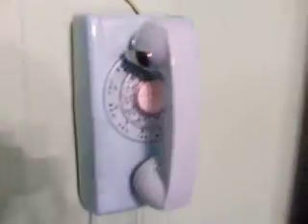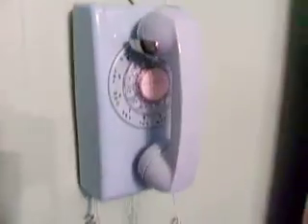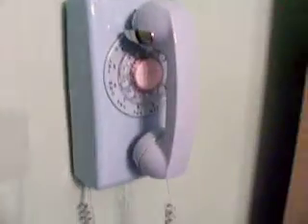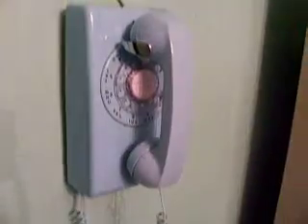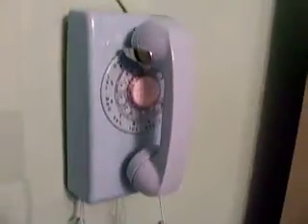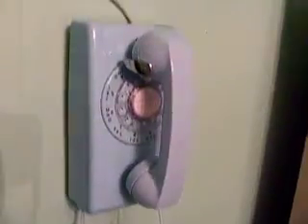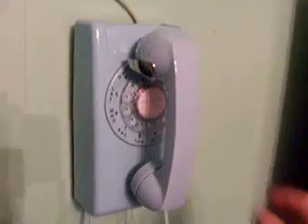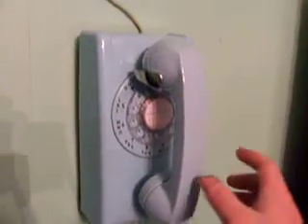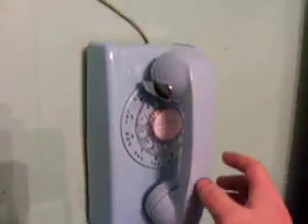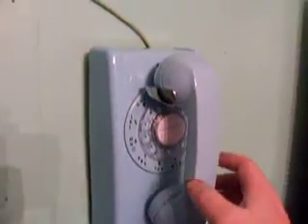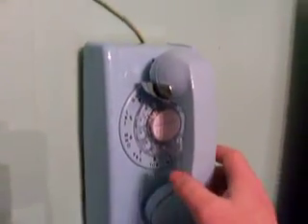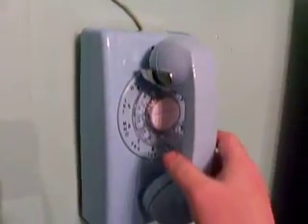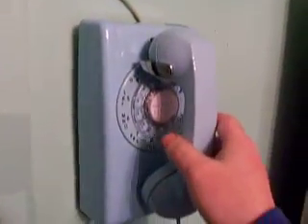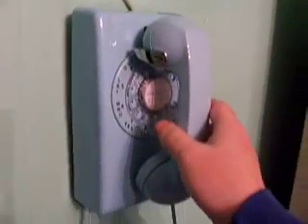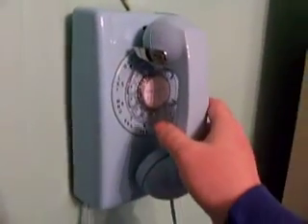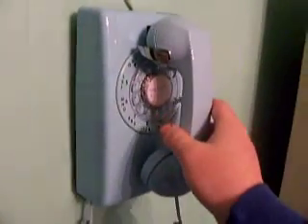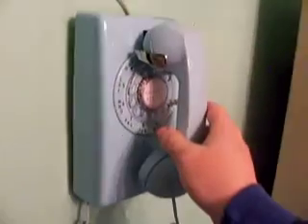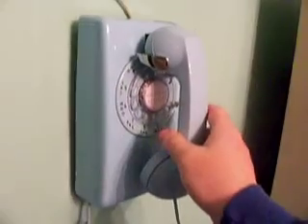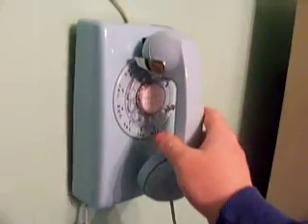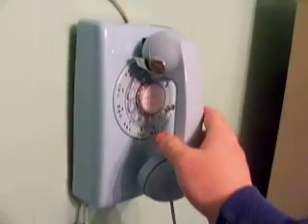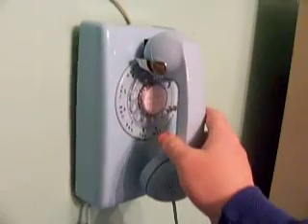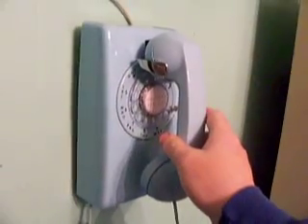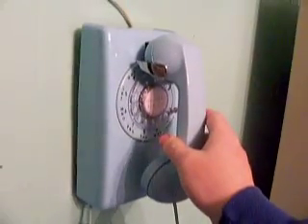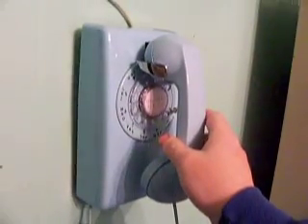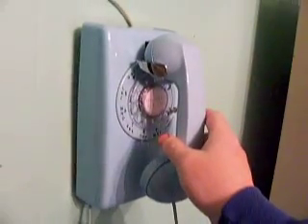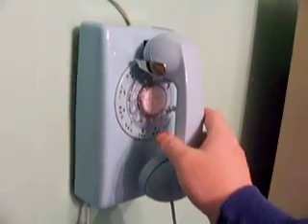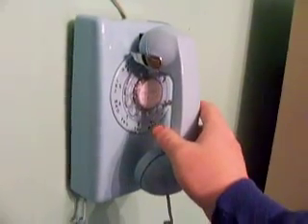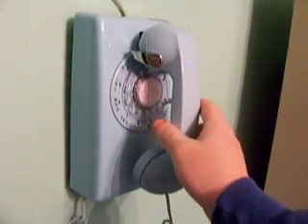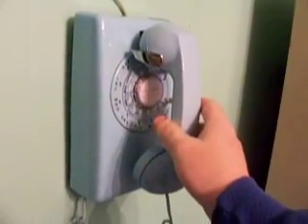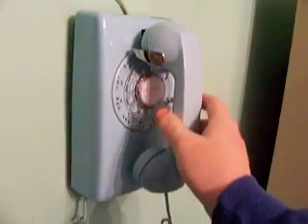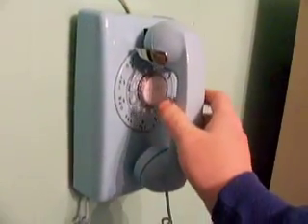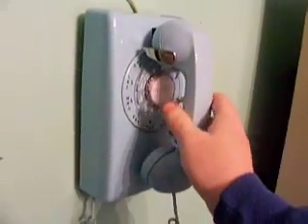I'm going to now take the cover off of this one and do a ringing test for you.